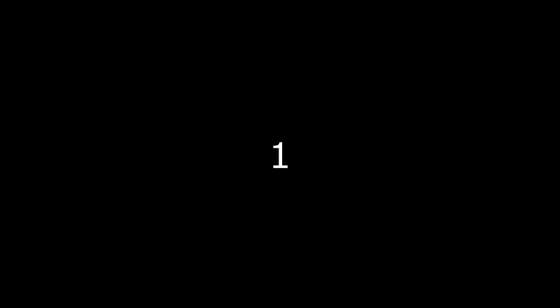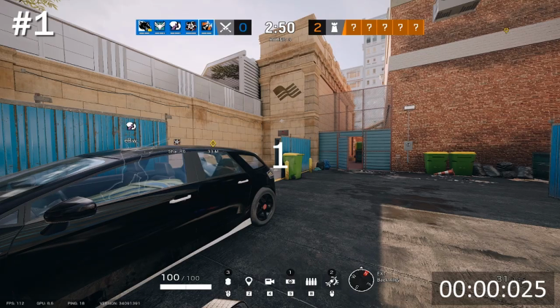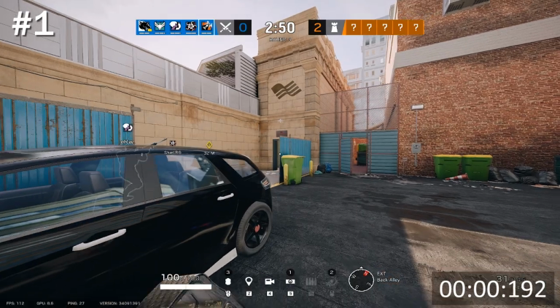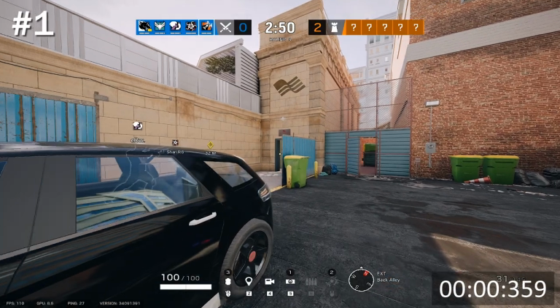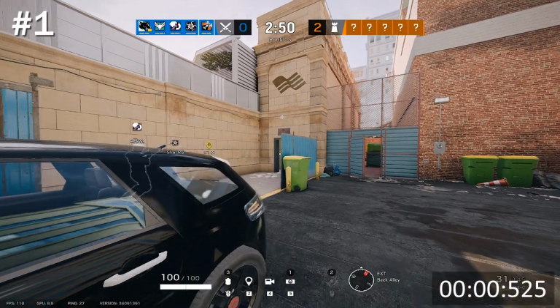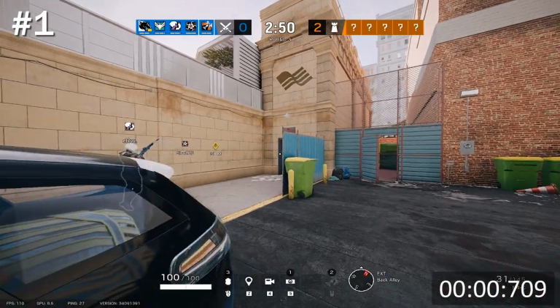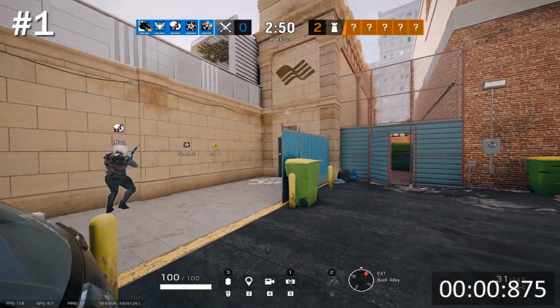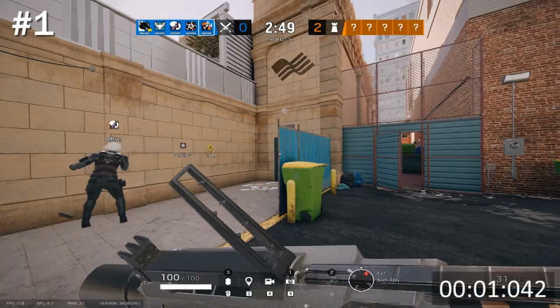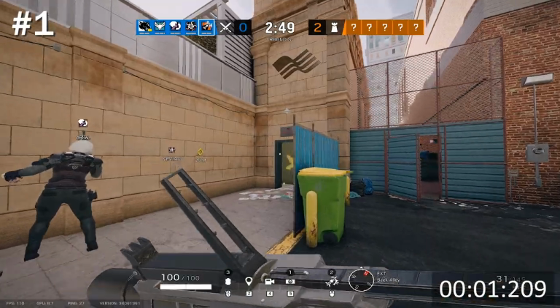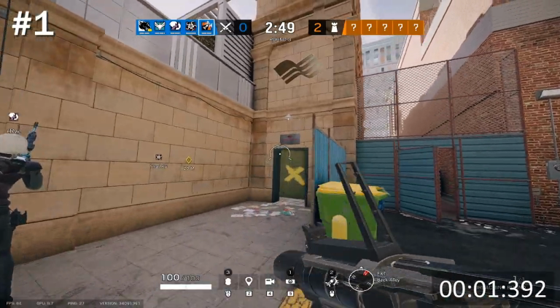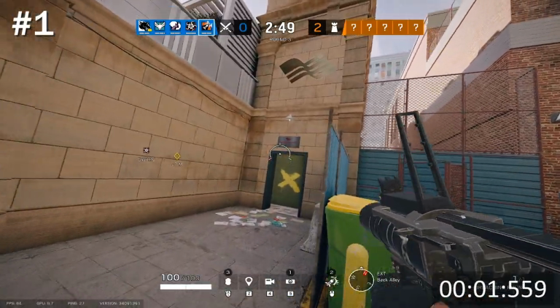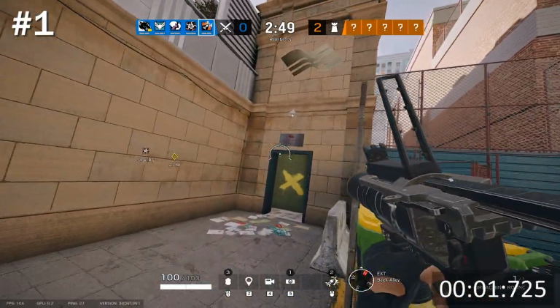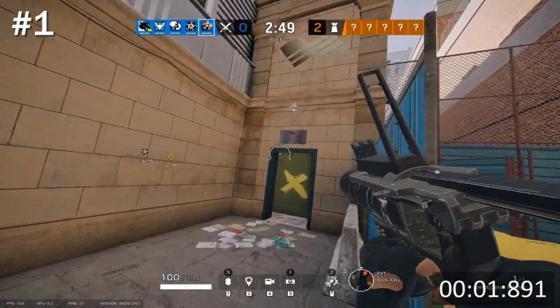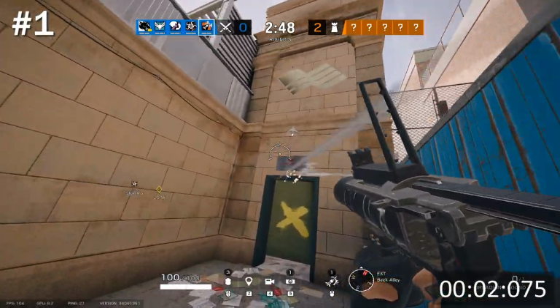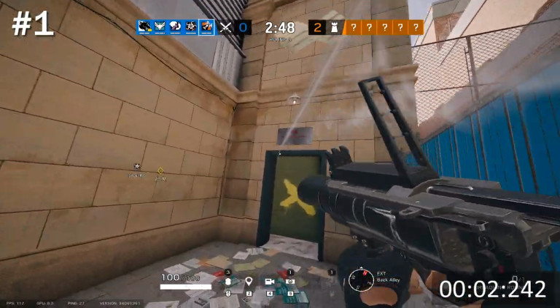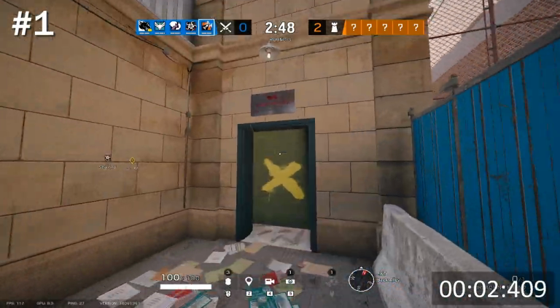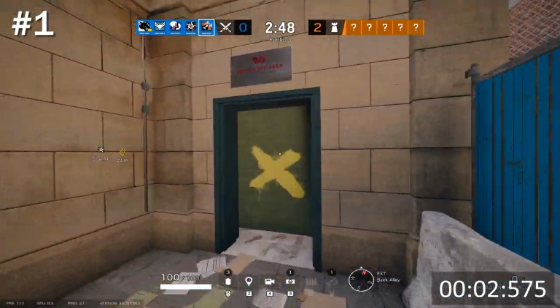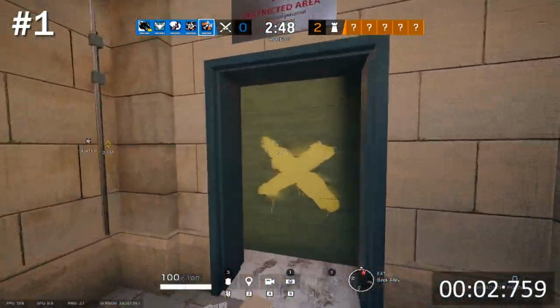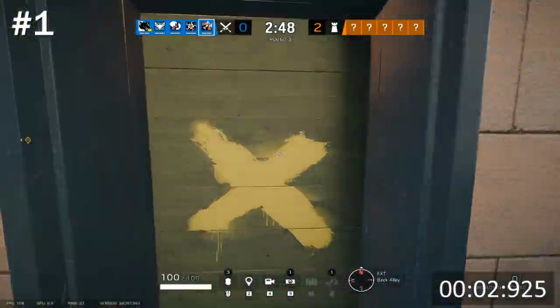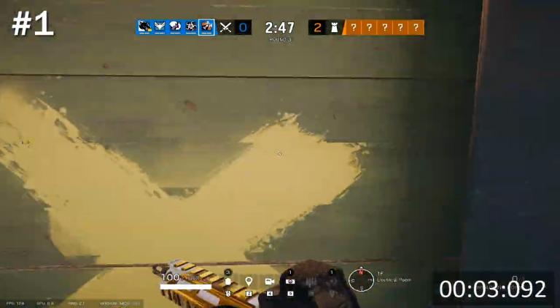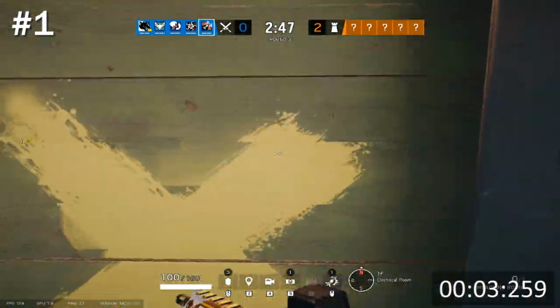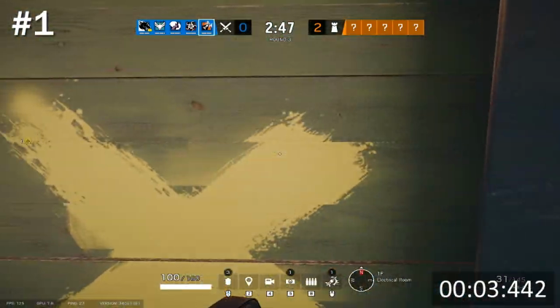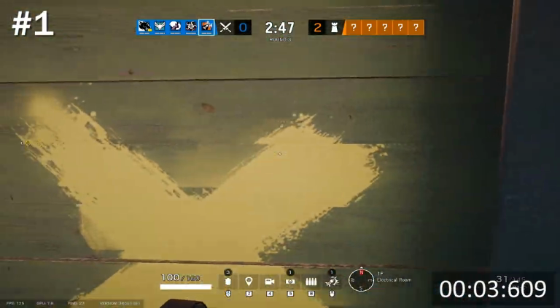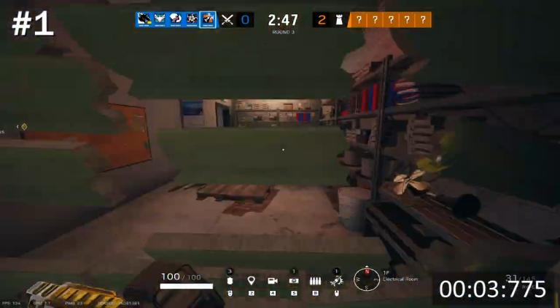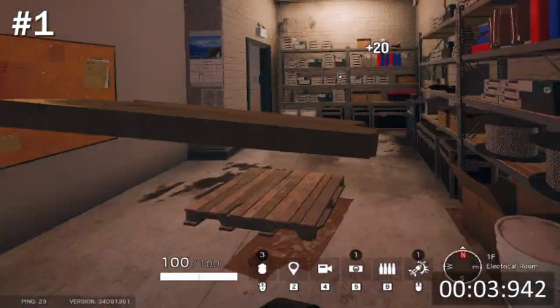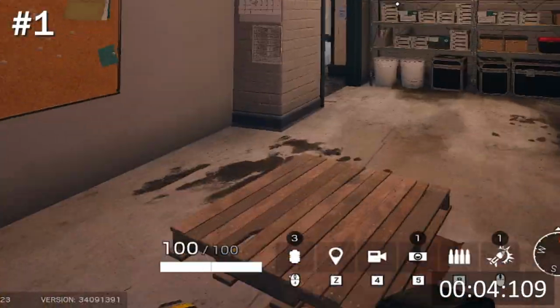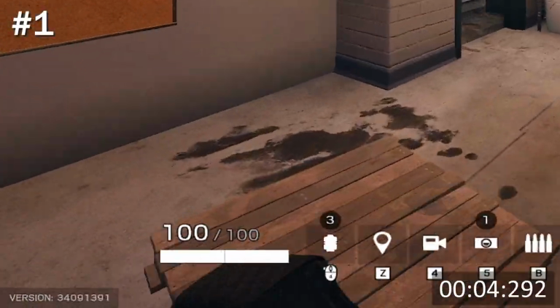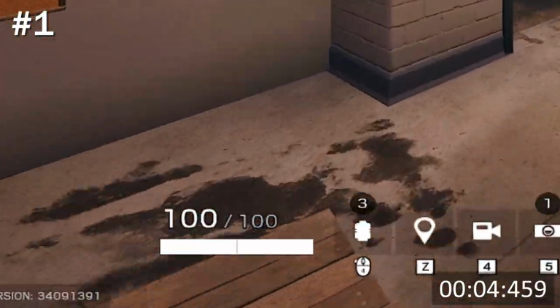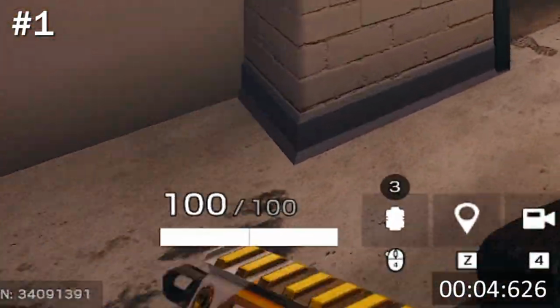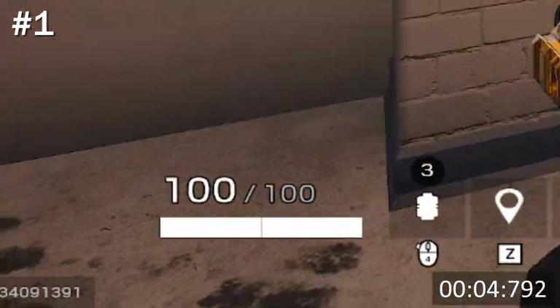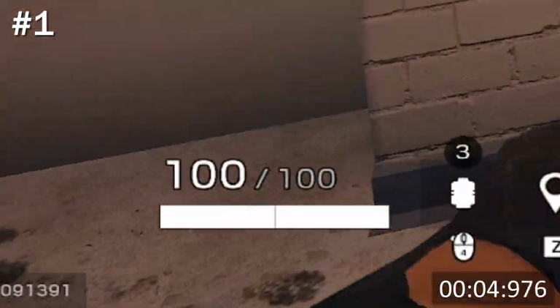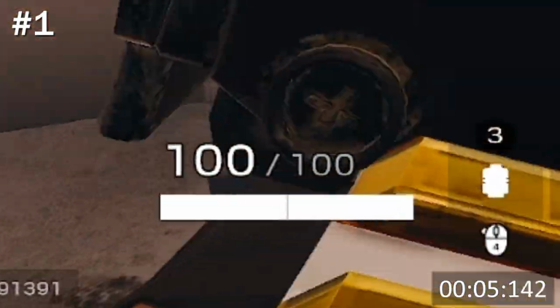If you fire an Ash Charge in one of the top corners of a doorway, when you run through it you won't take any damage.